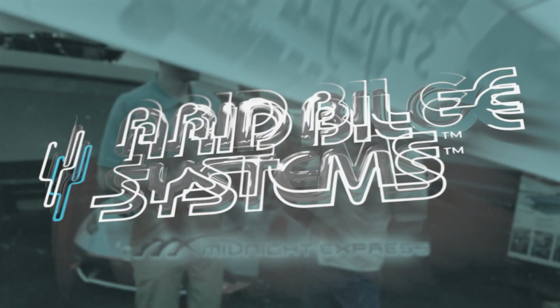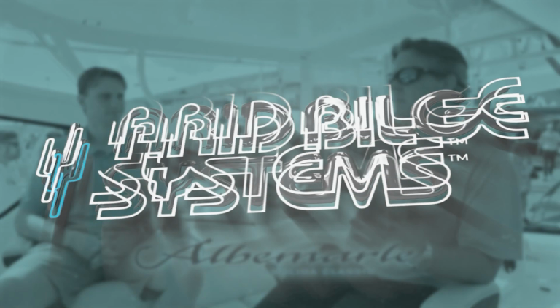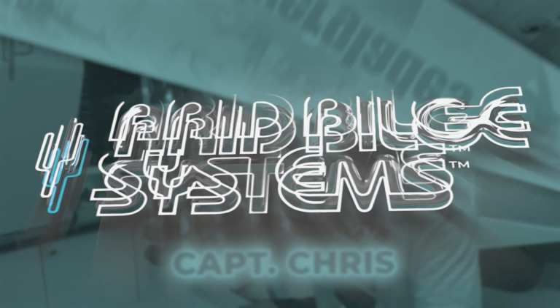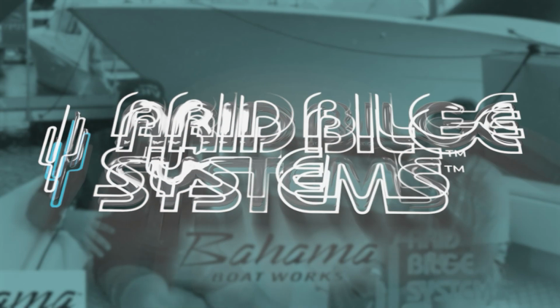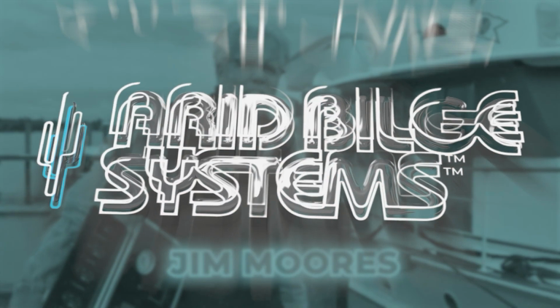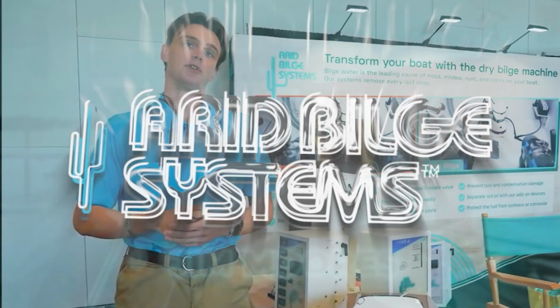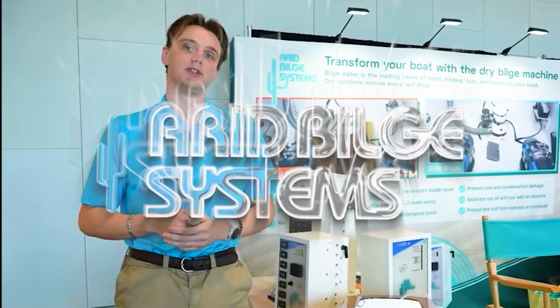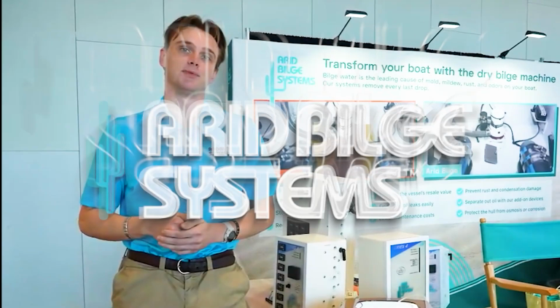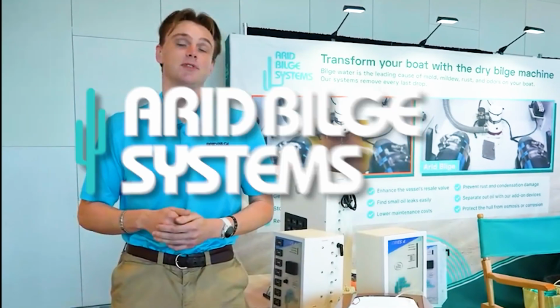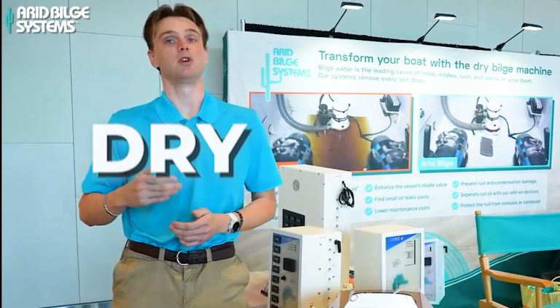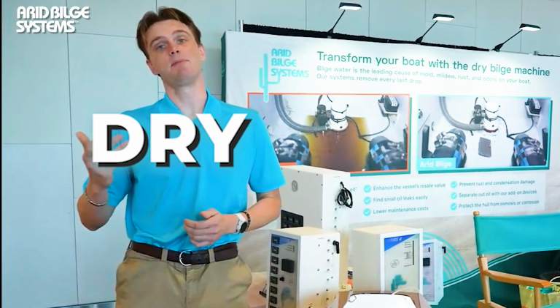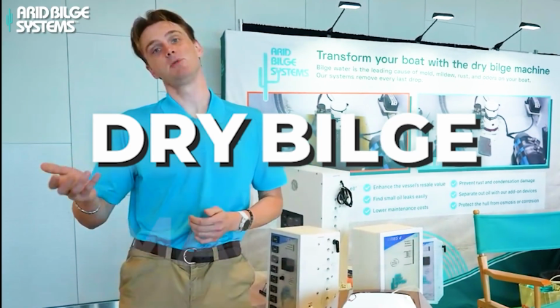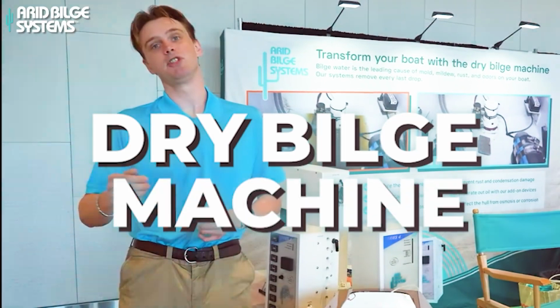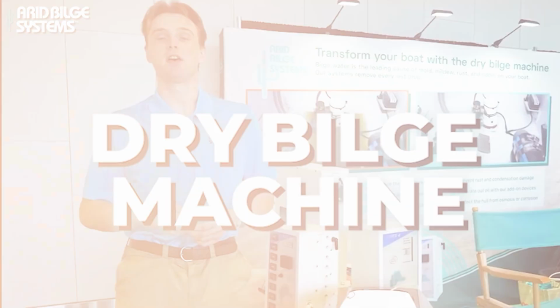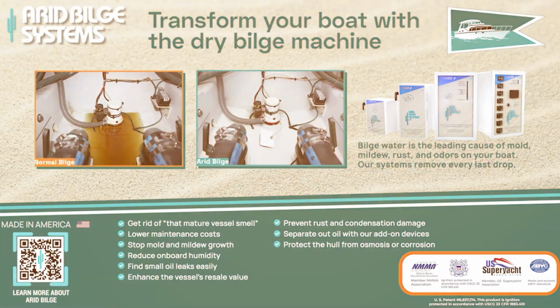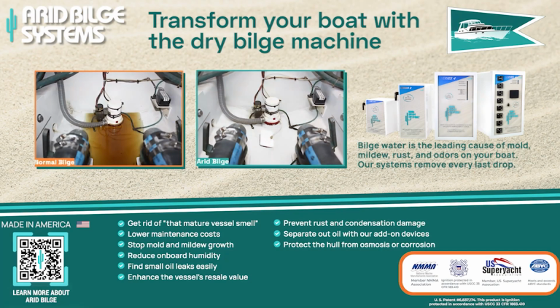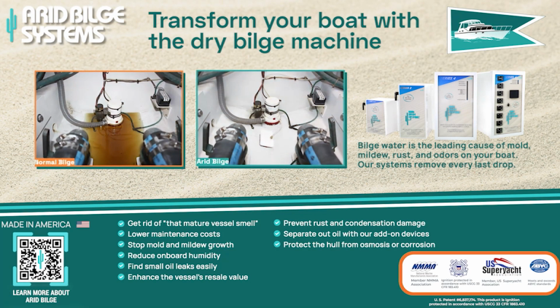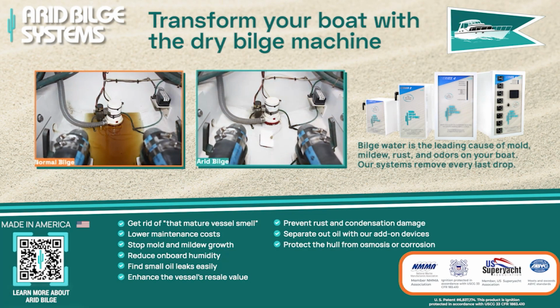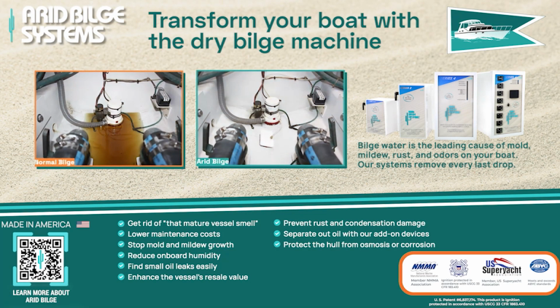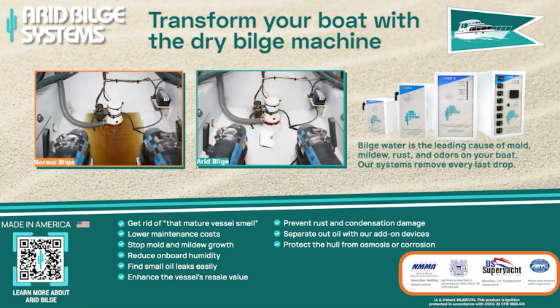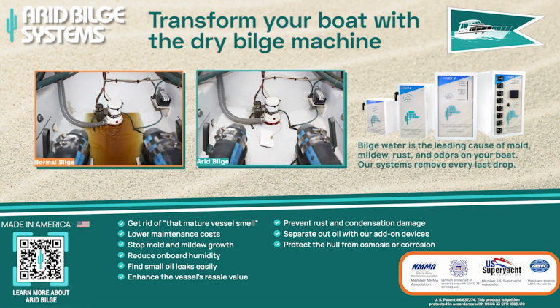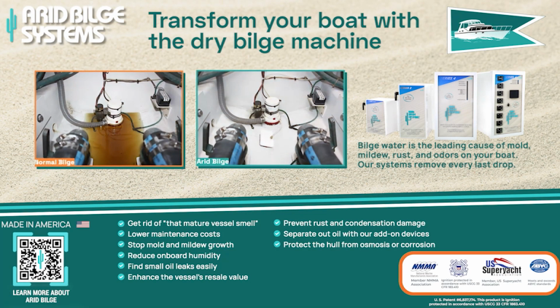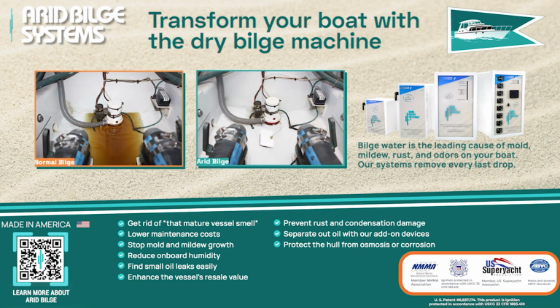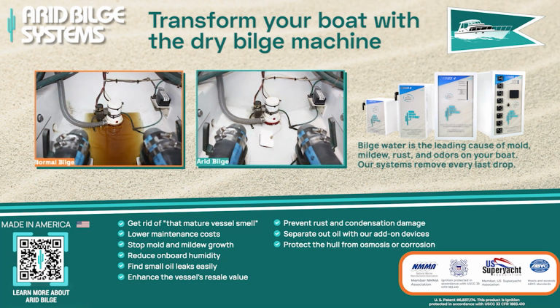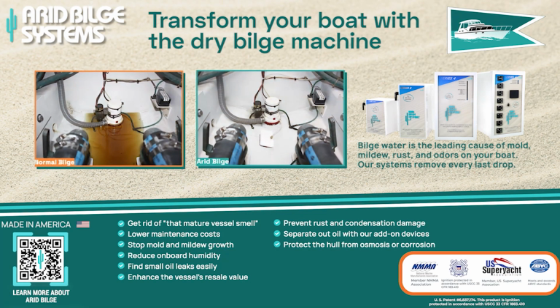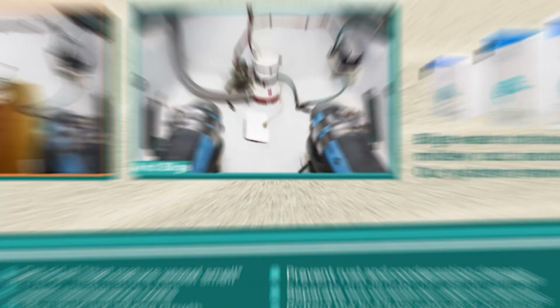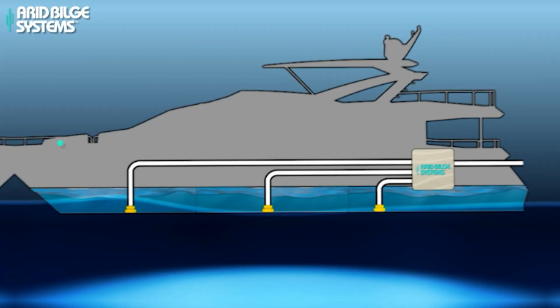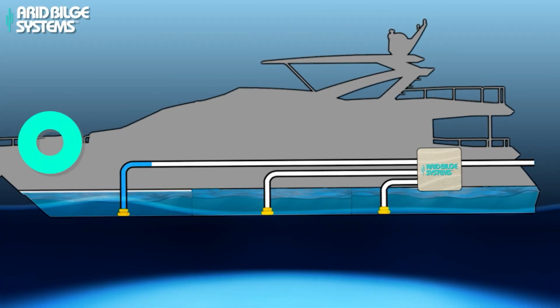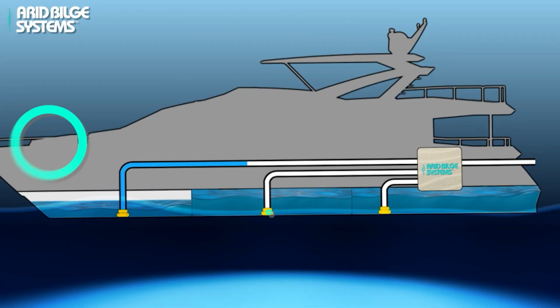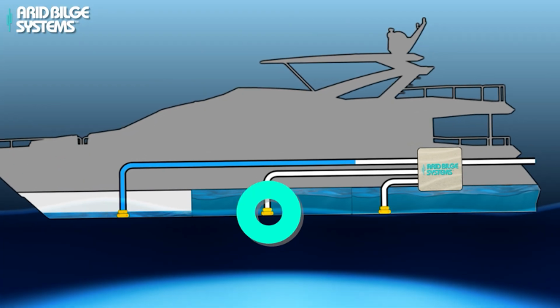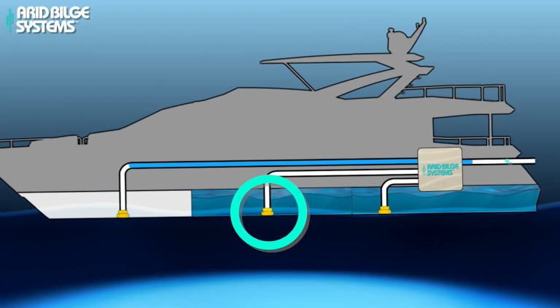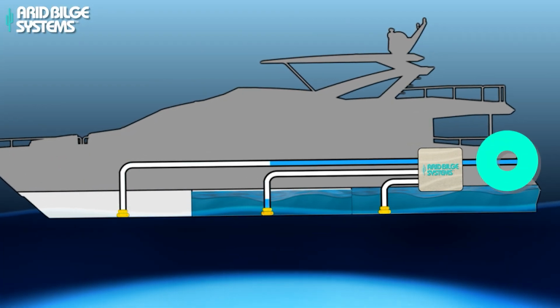This is Arid Bilge Systems — the dry bilge machine that automatically vacuums up your bilge fluid from your bow, your mid, and stern.